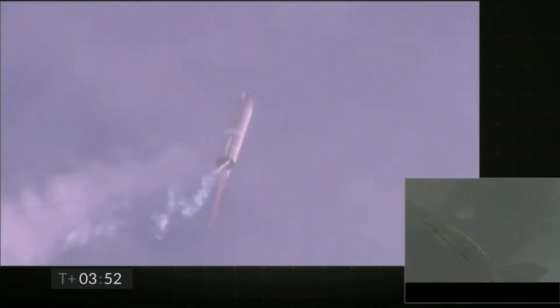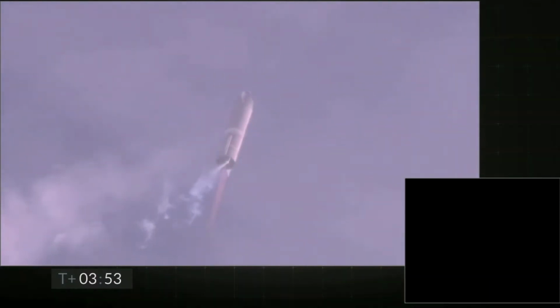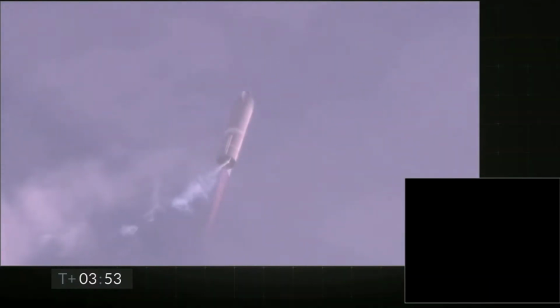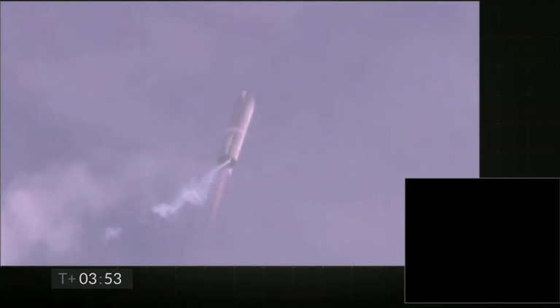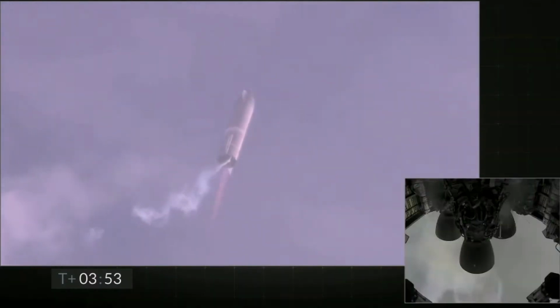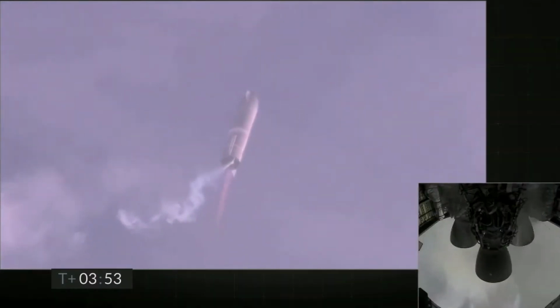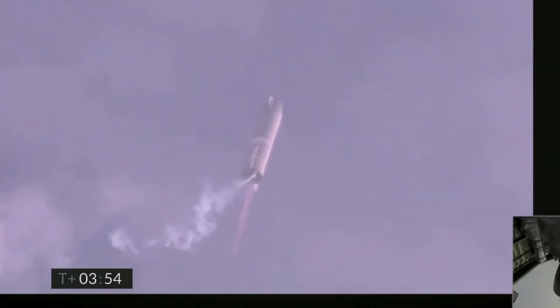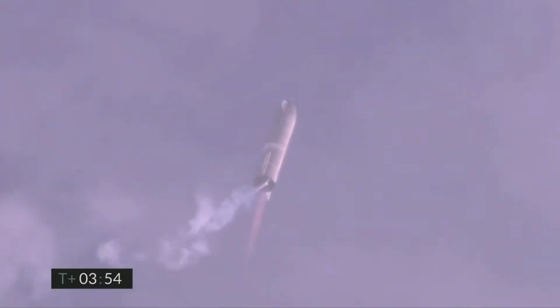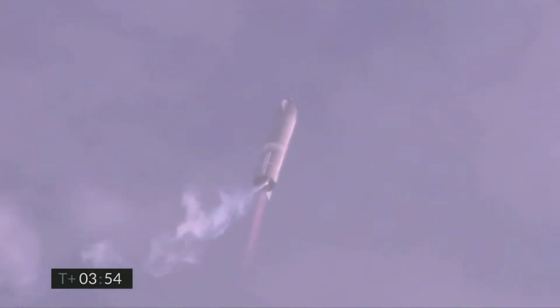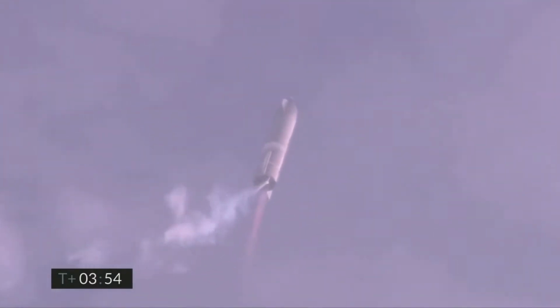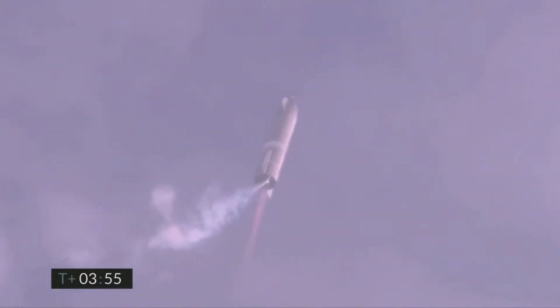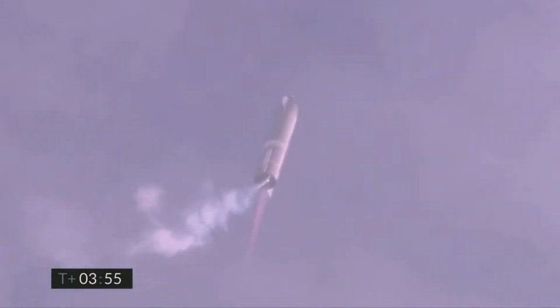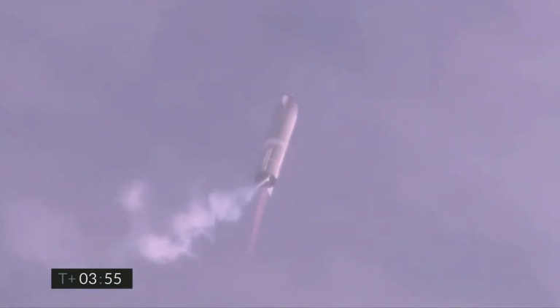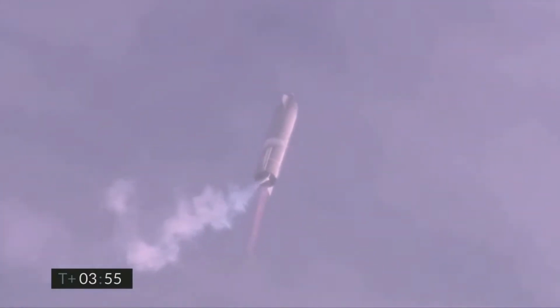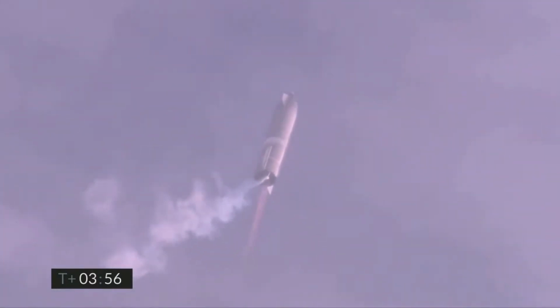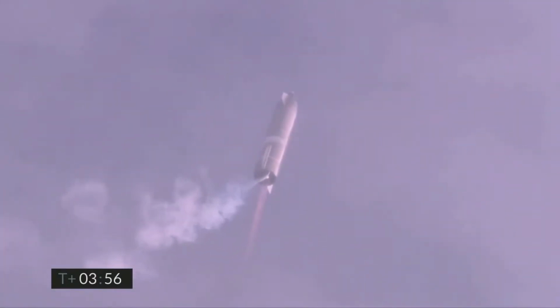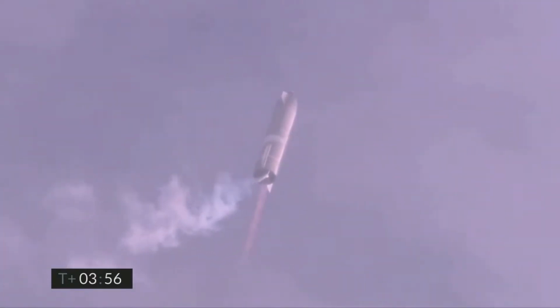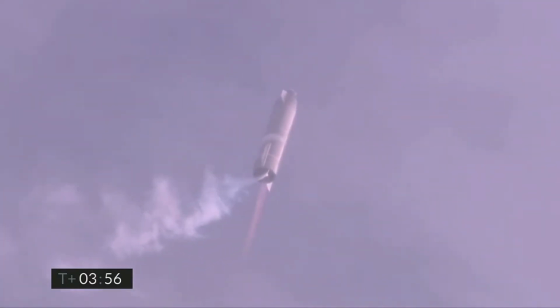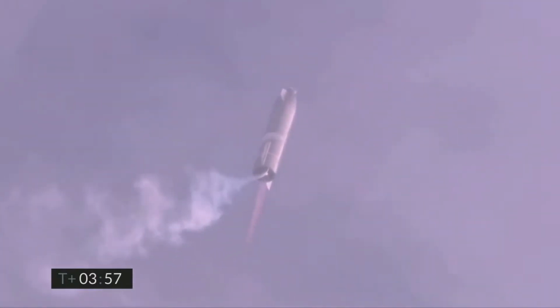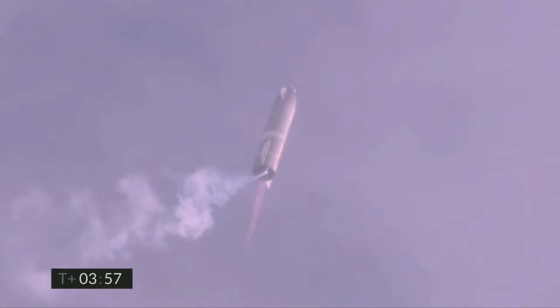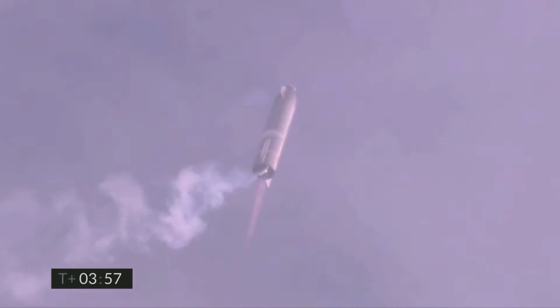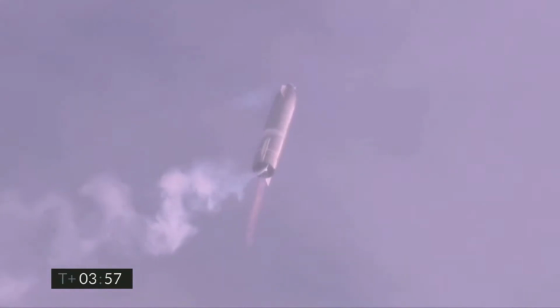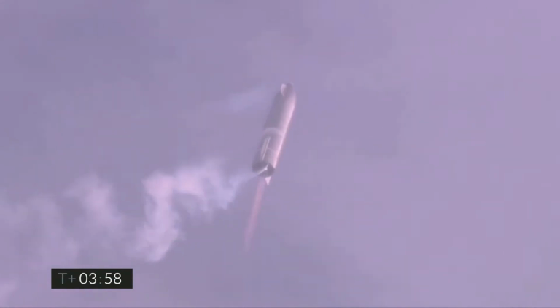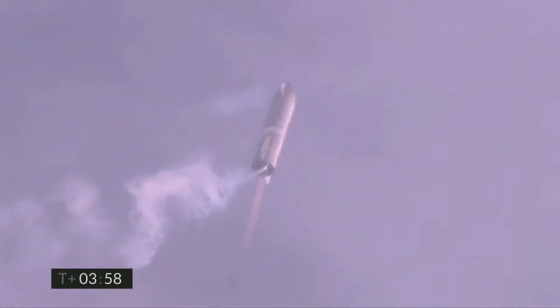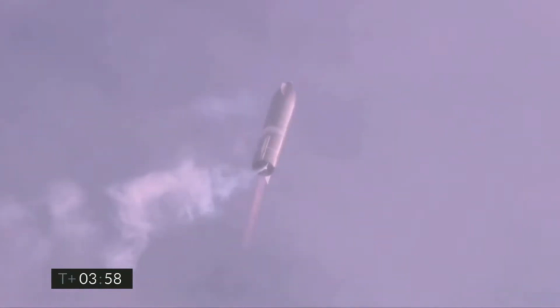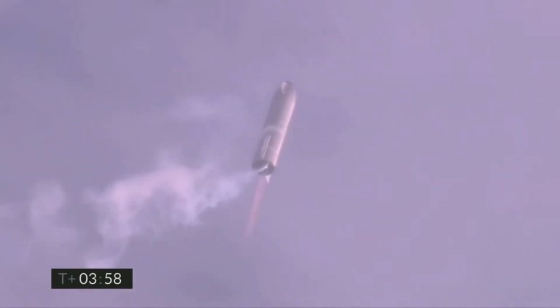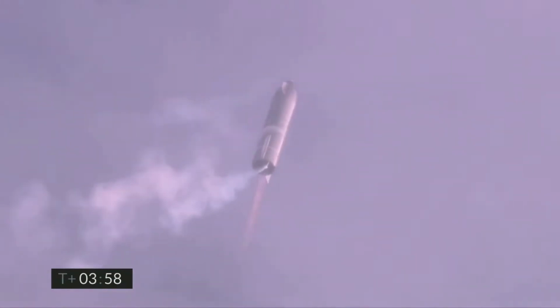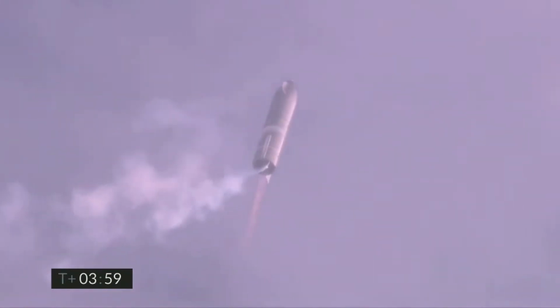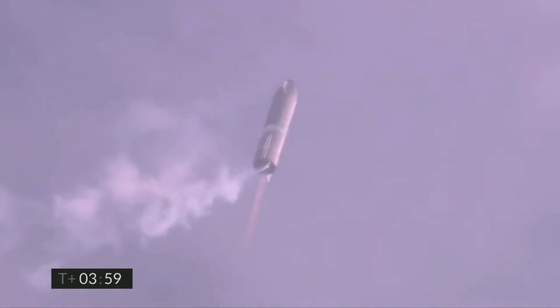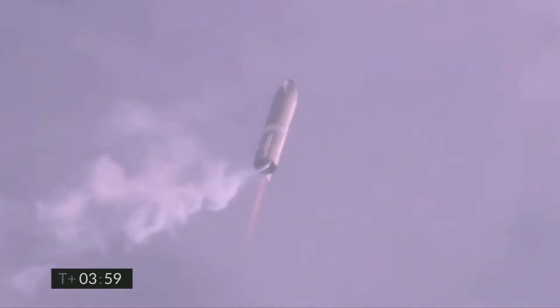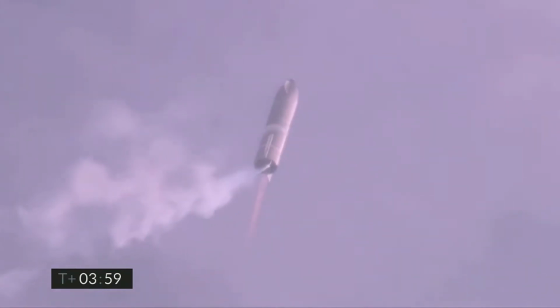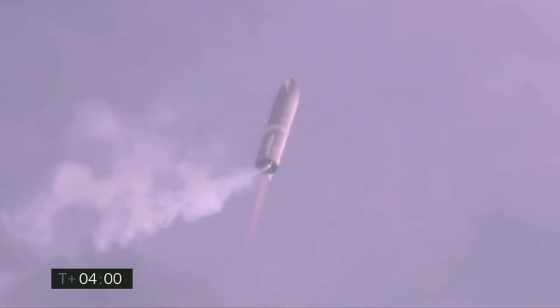Coming up on T-plus 4 minutes, we're at 10 kilometers. We've gone into the hover, and we're still being powered by the single Raptor engine.